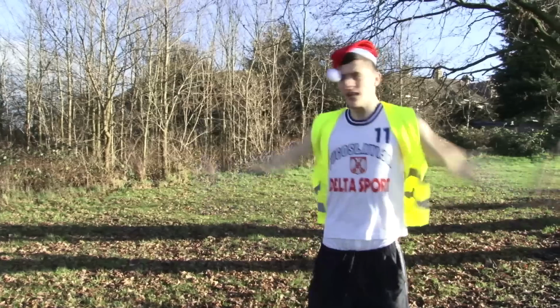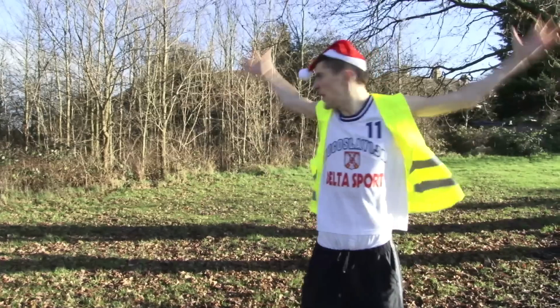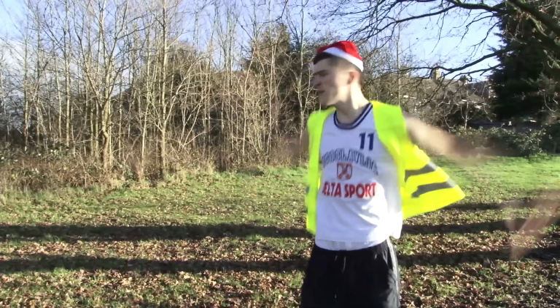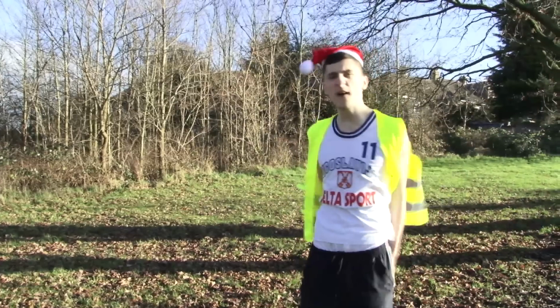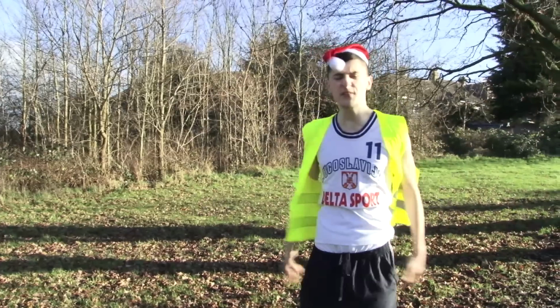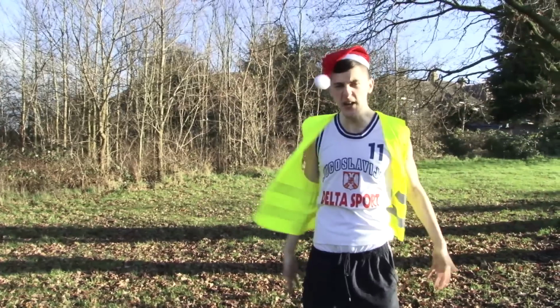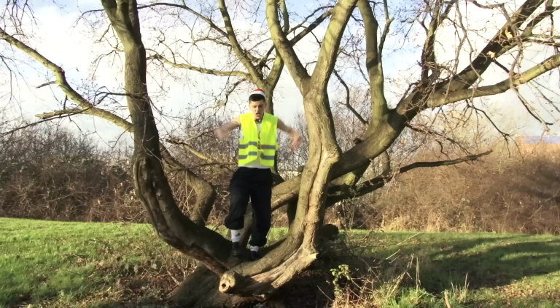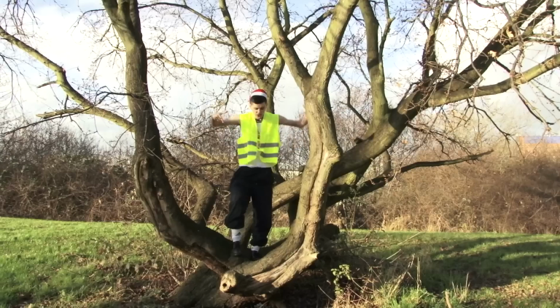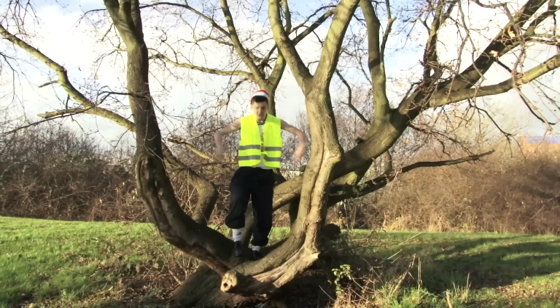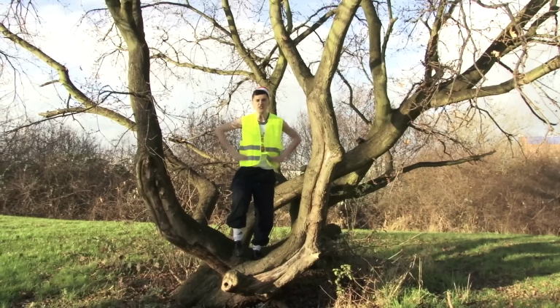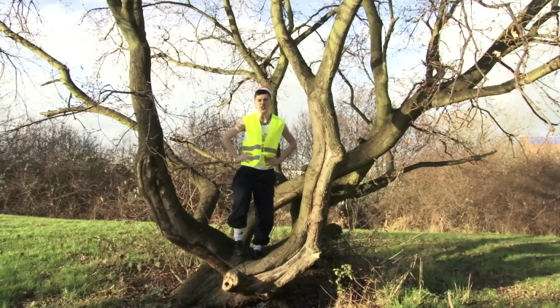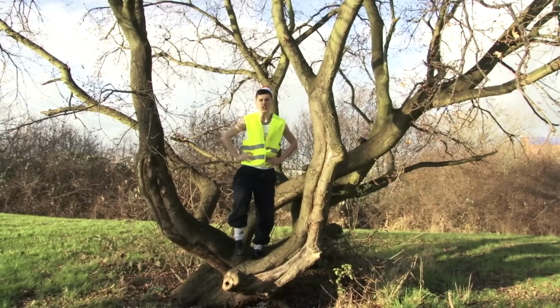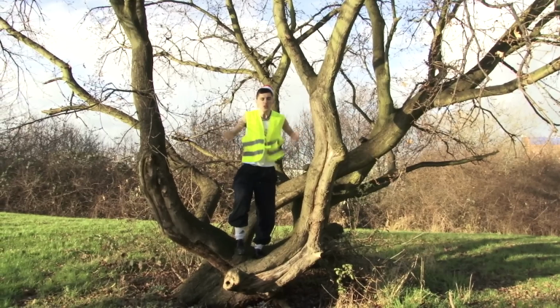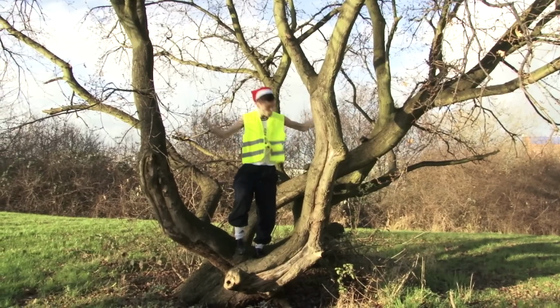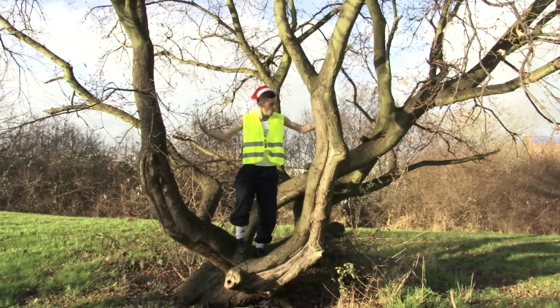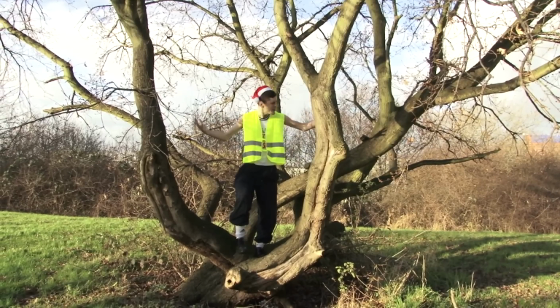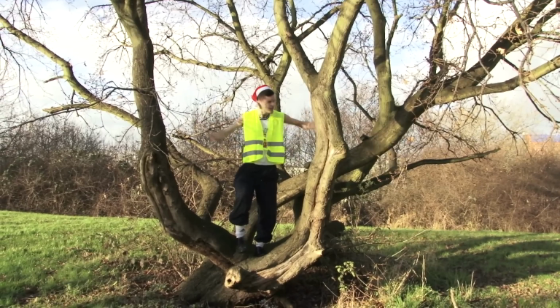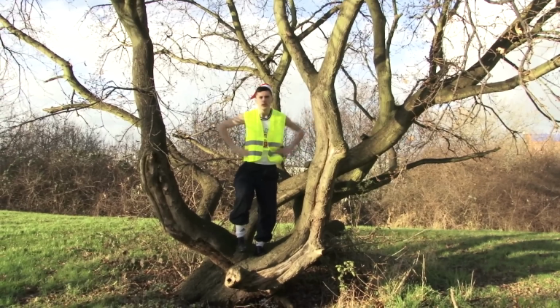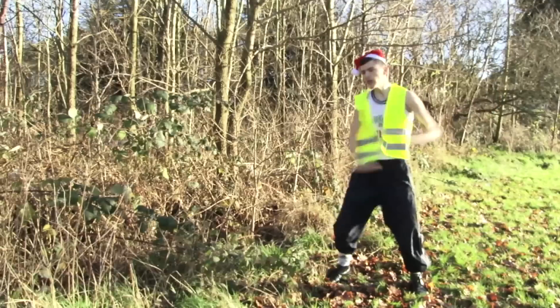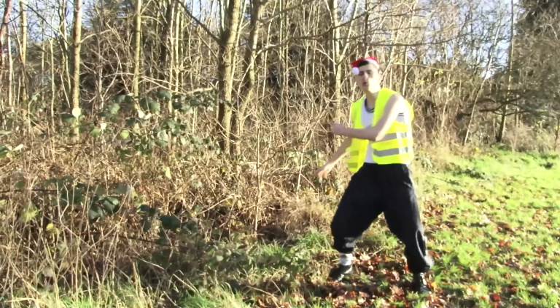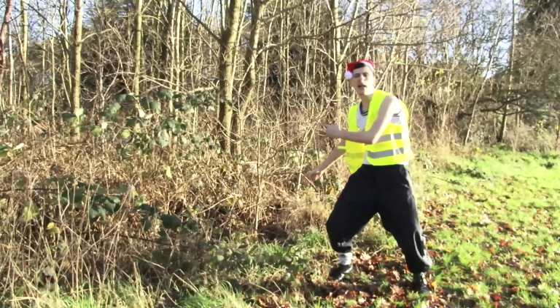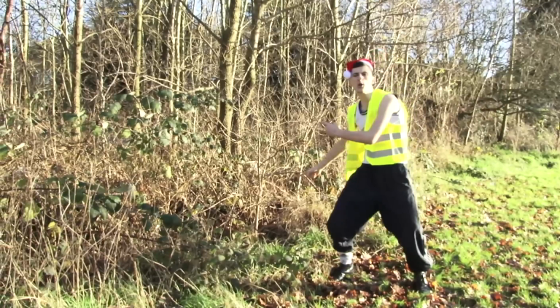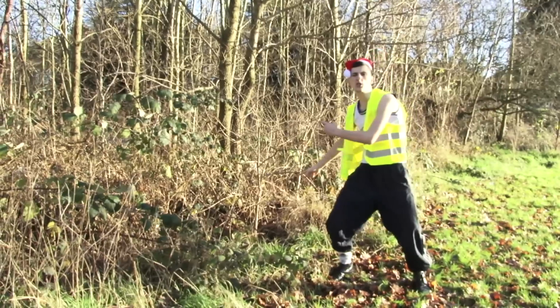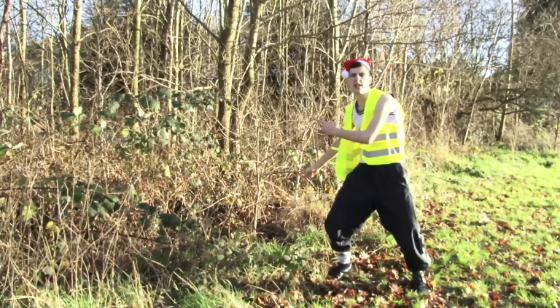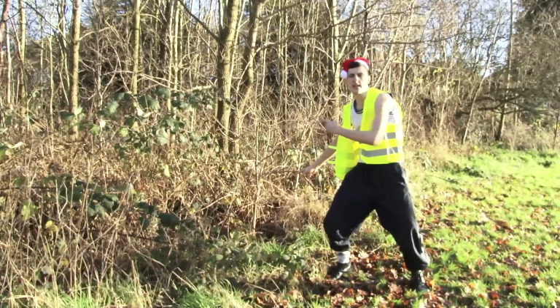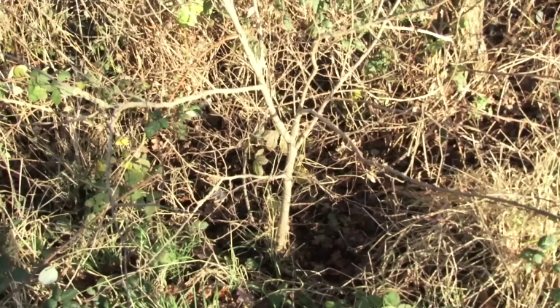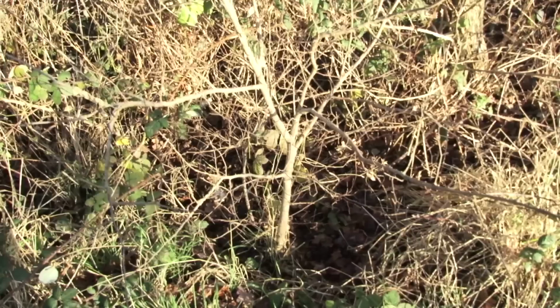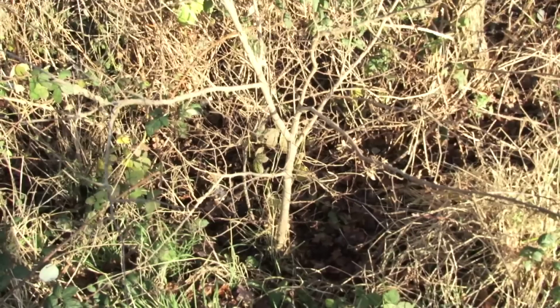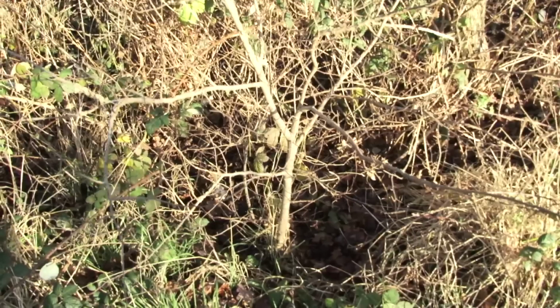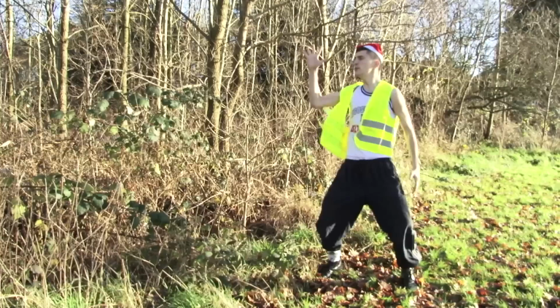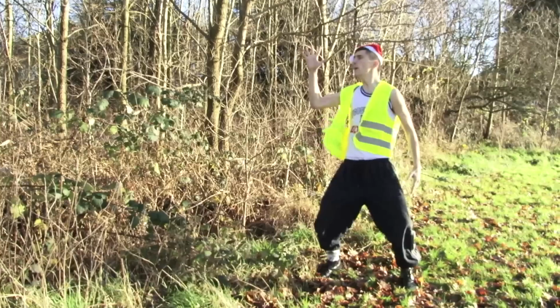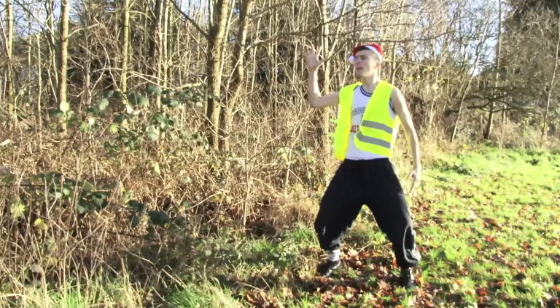Now we find tree! This tree? Too big! This look like good tree! Need weapon!